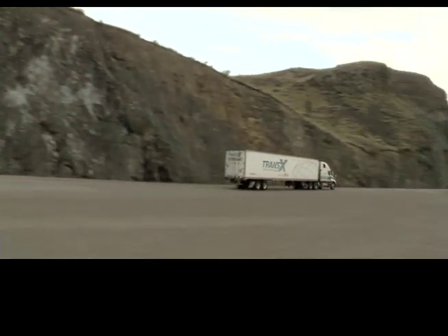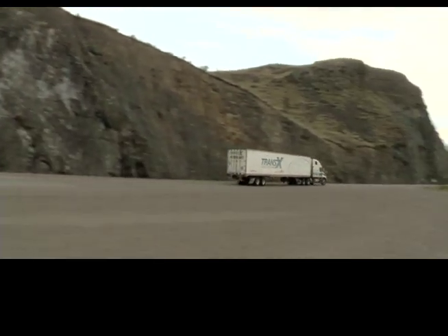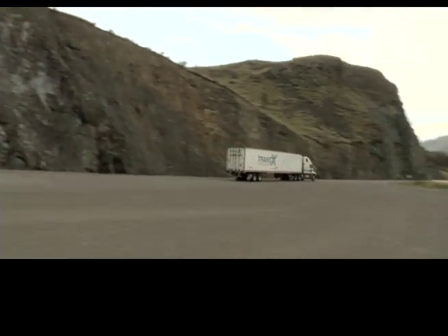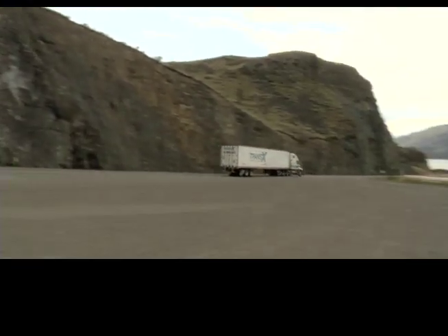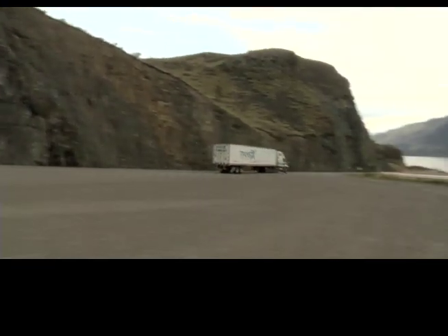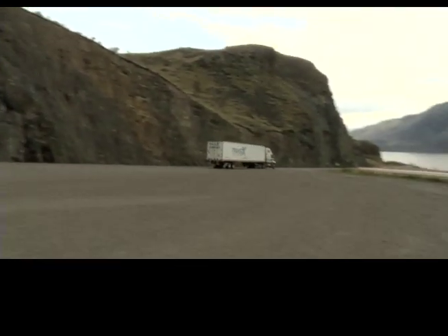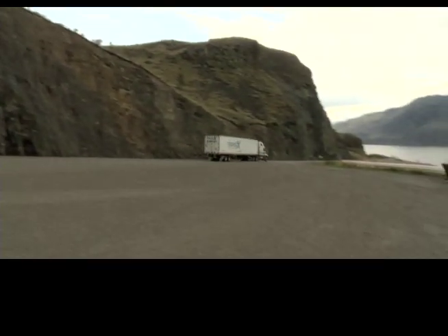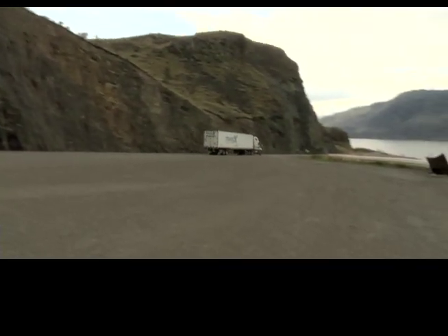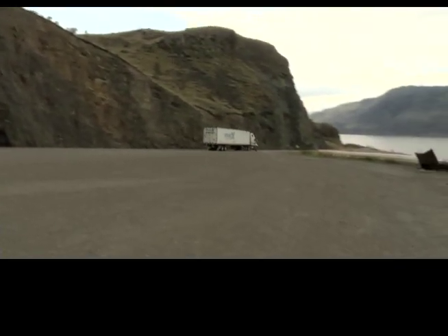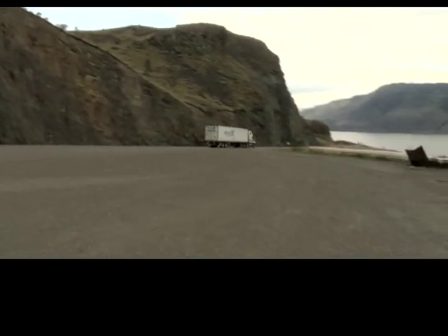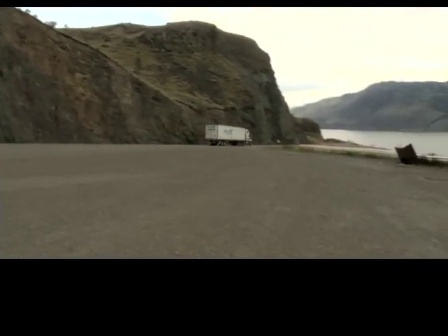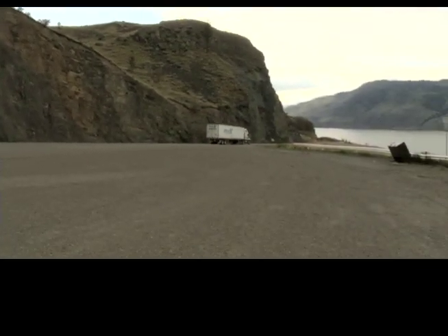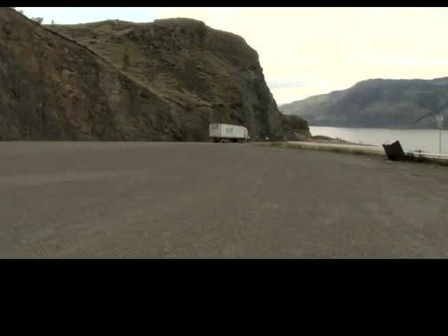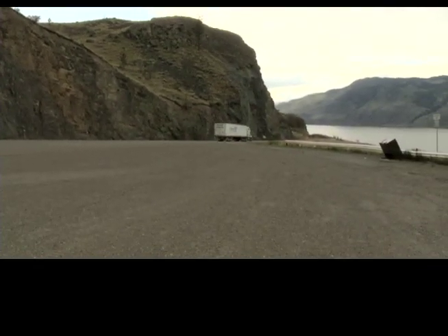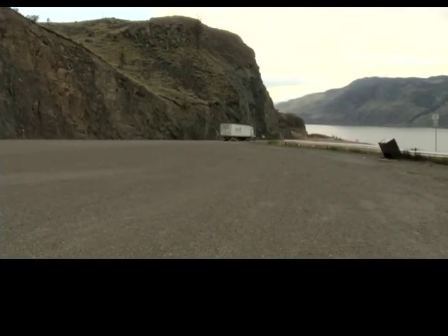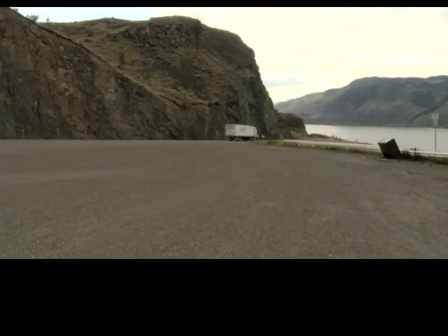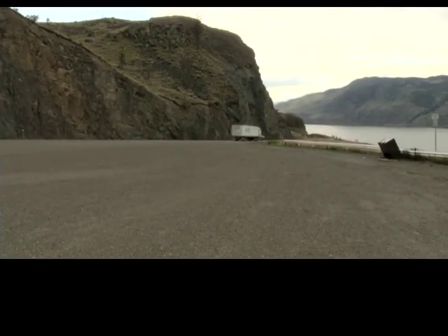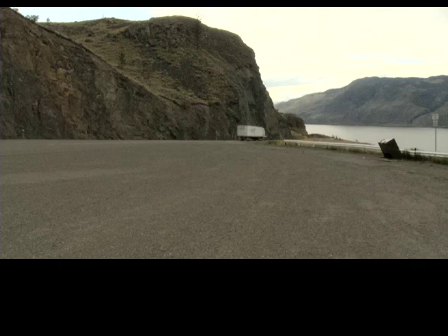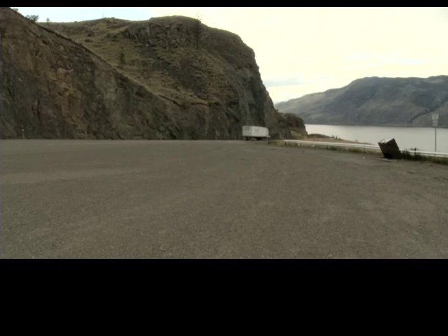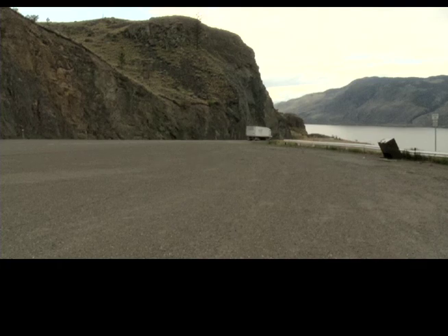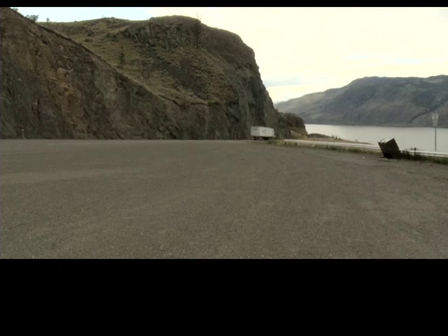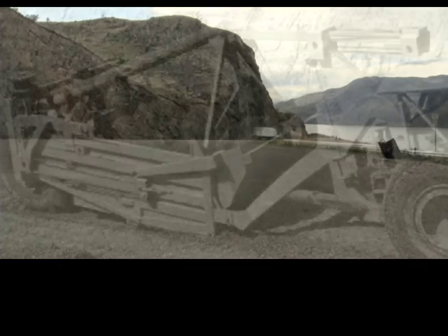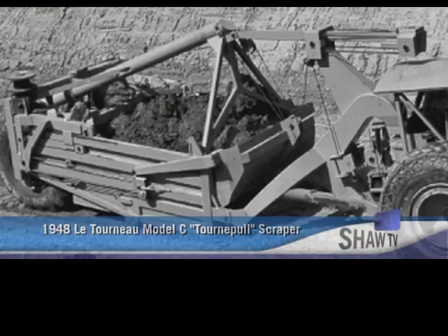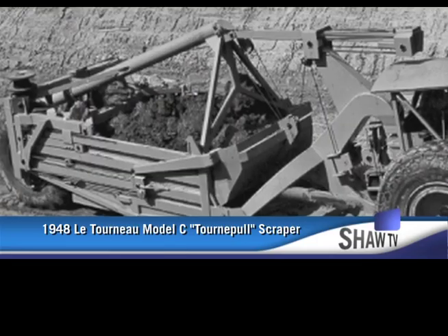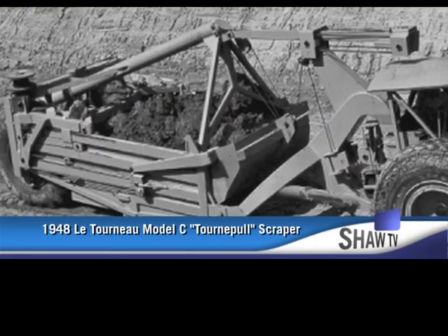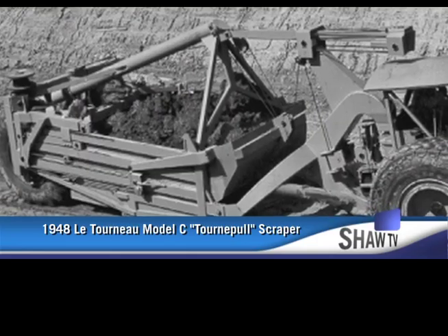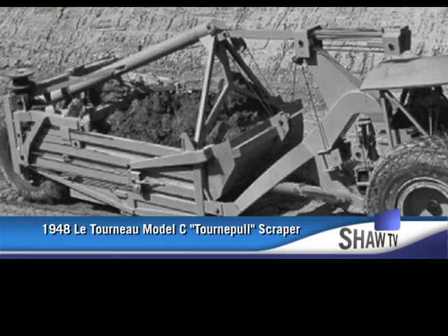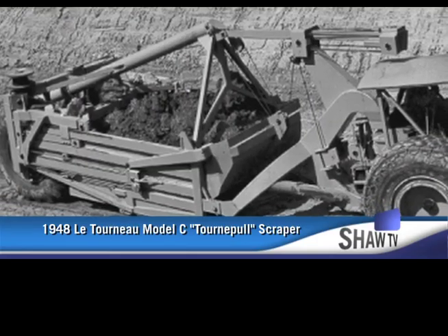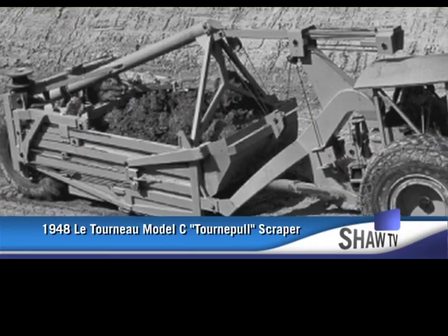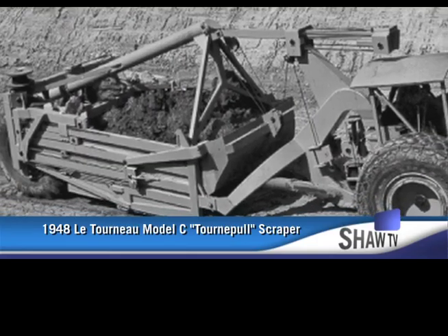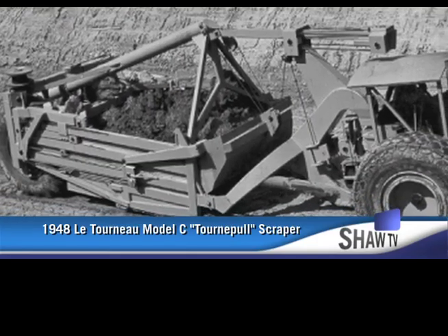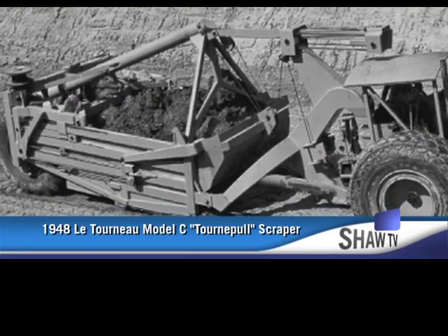The drilling and blasting was undertaken in the early 1950s after the election of the Social Credit government.